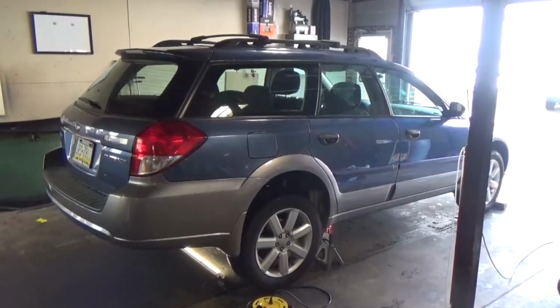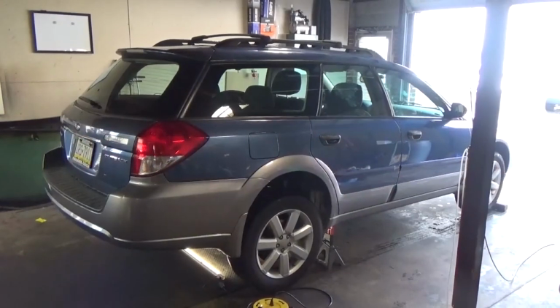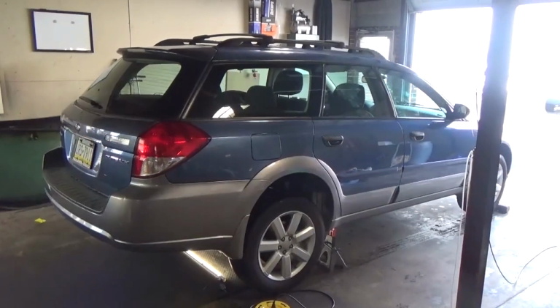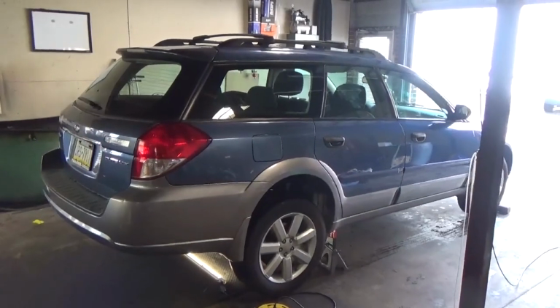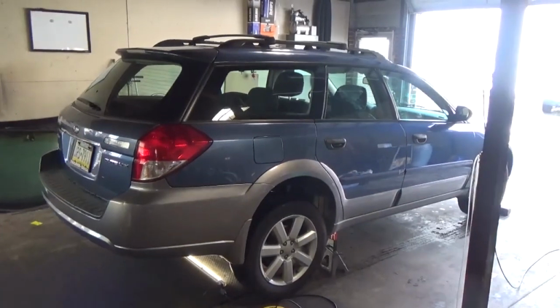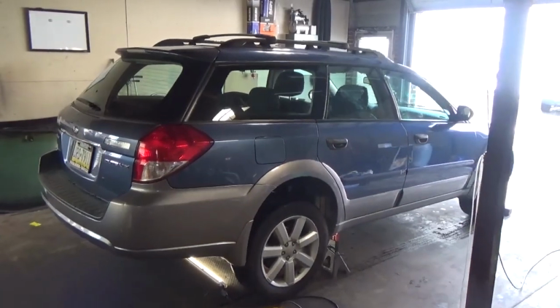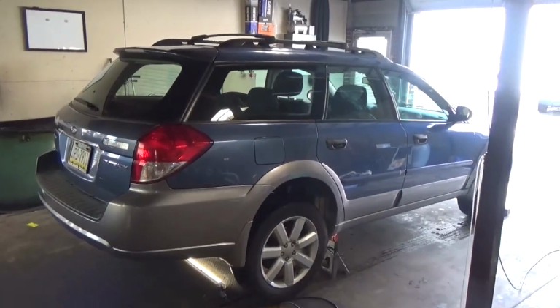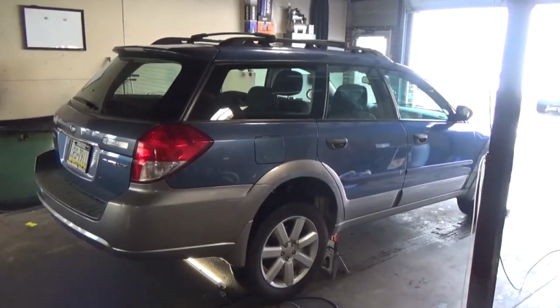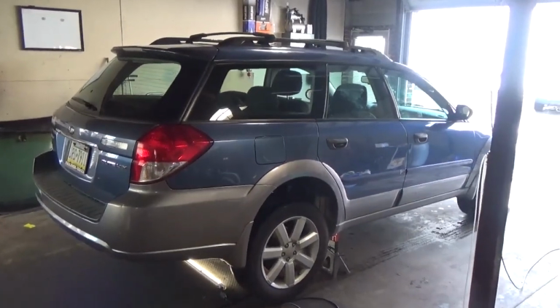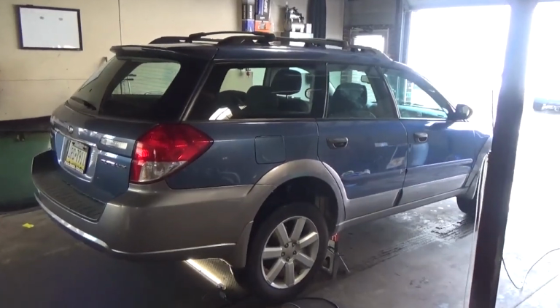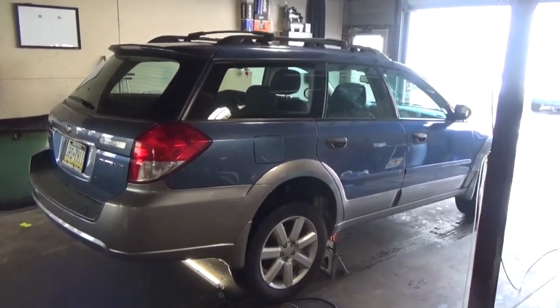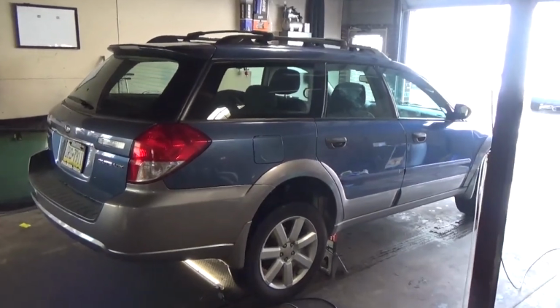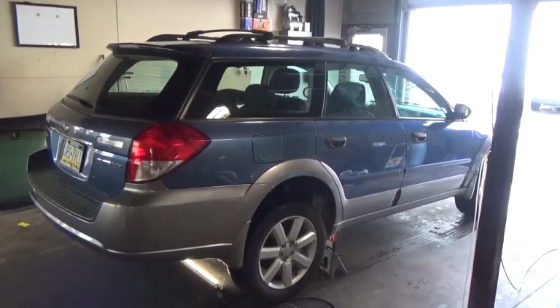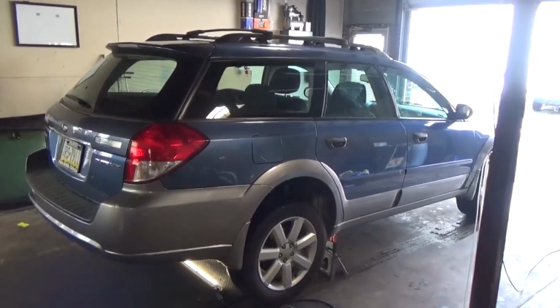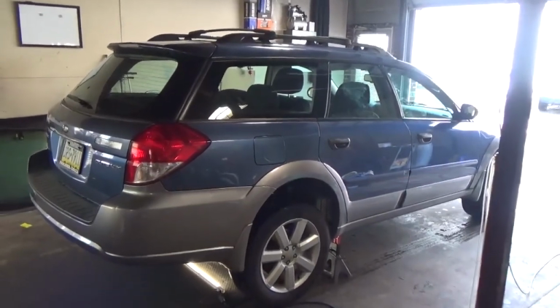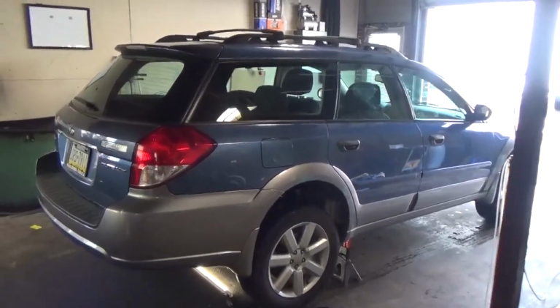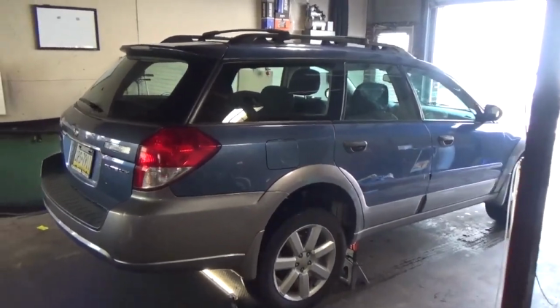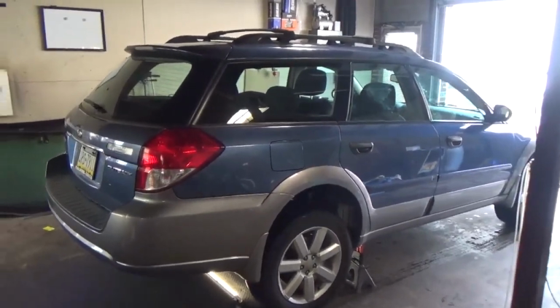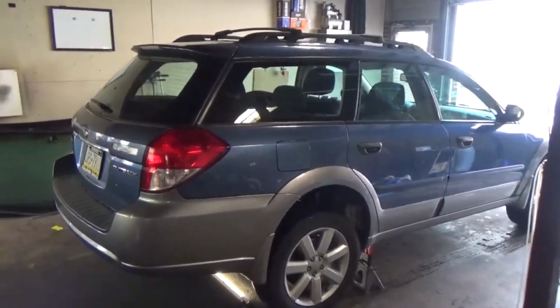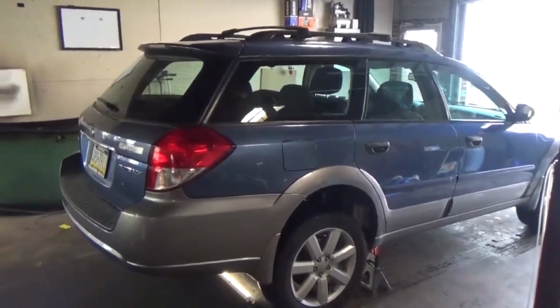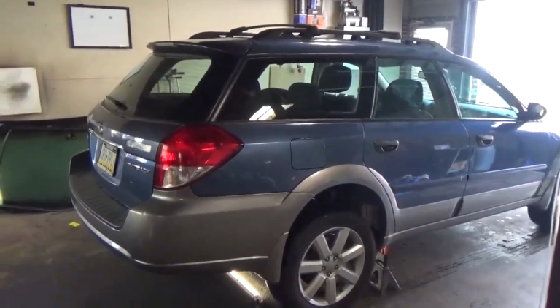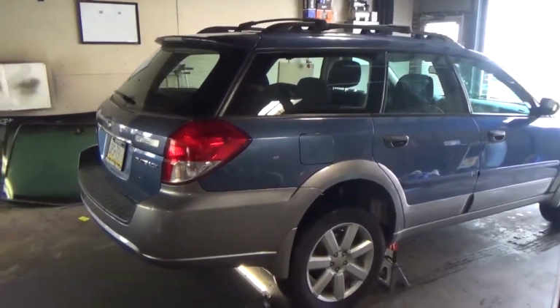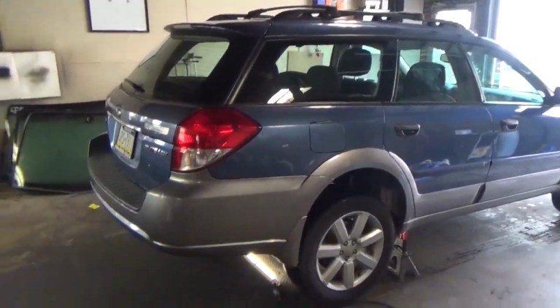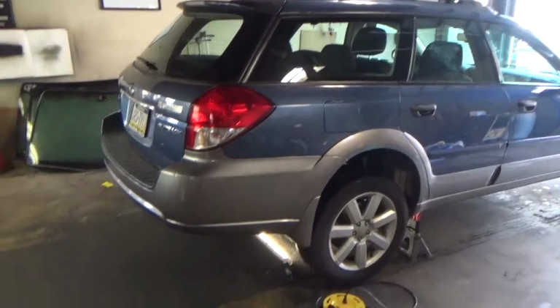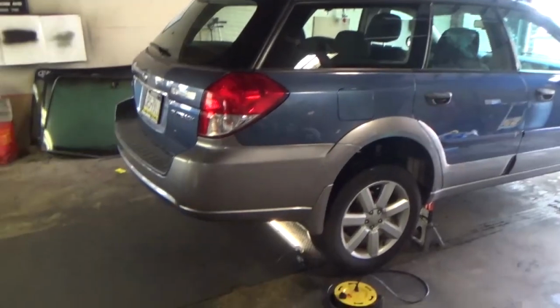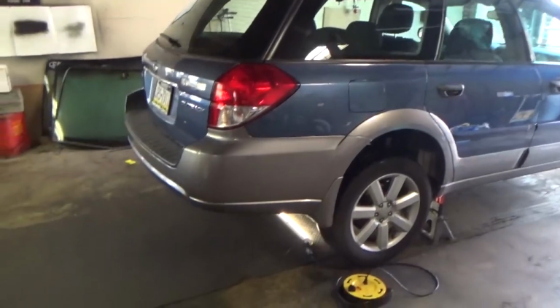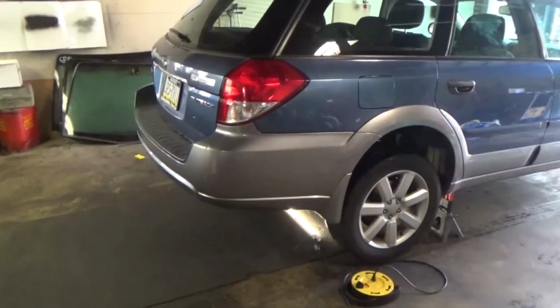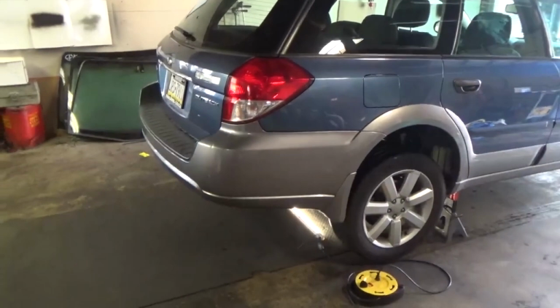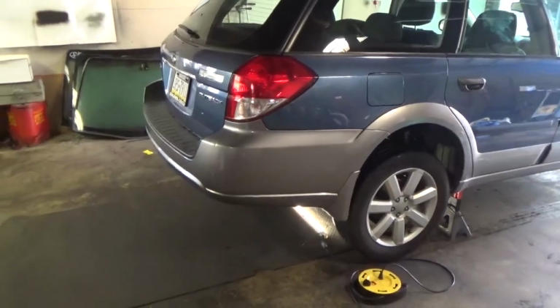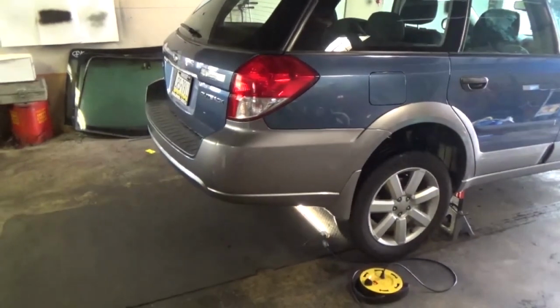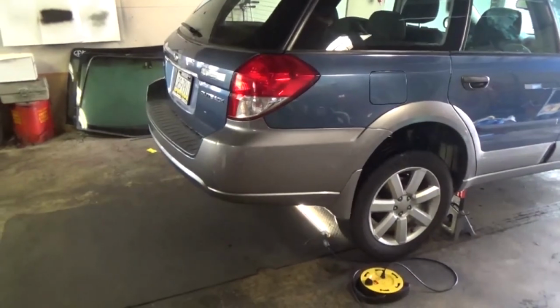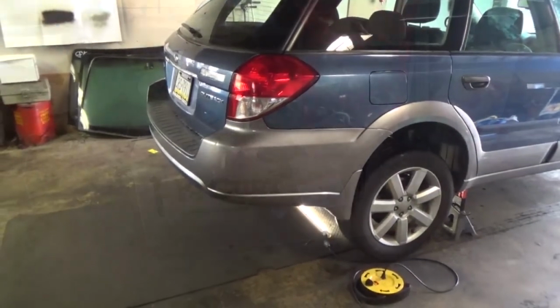Welcome back. Today in the shop we have a 2008 Subaru Outback and we'll be installing a trailer hitch.